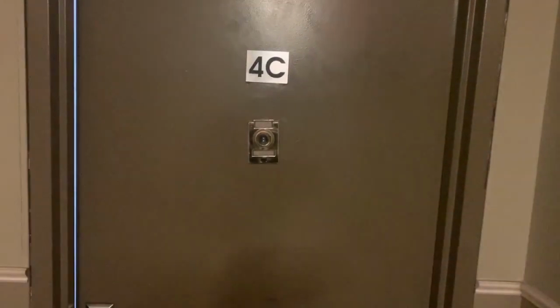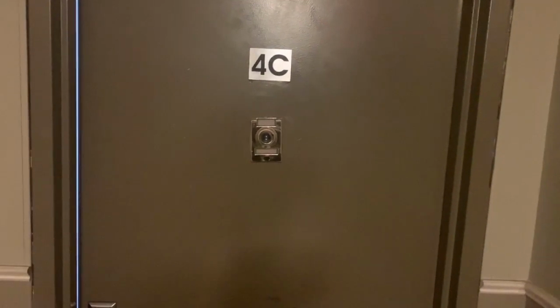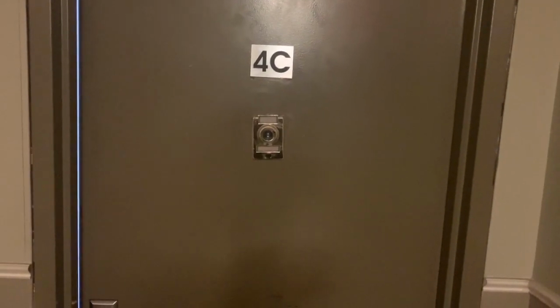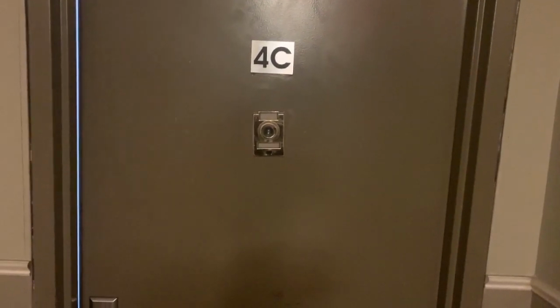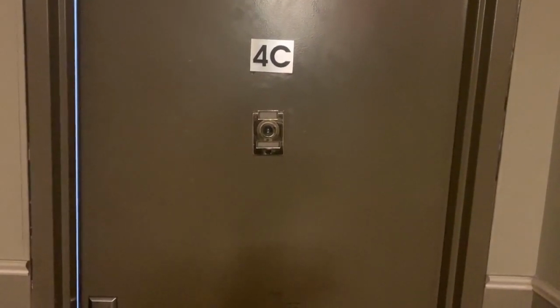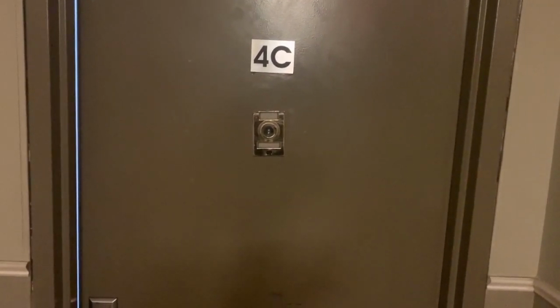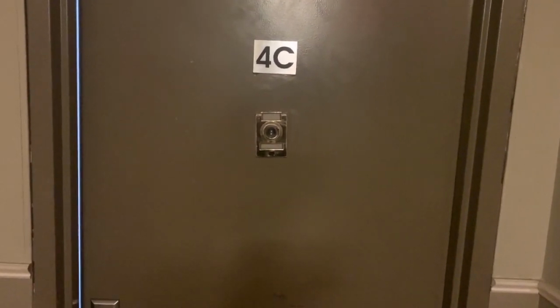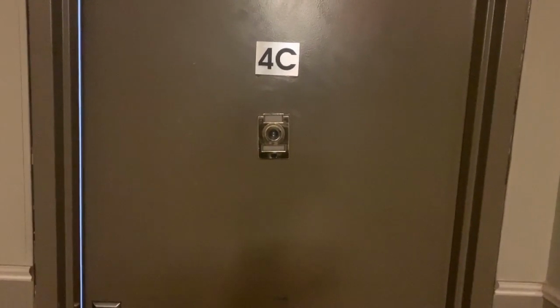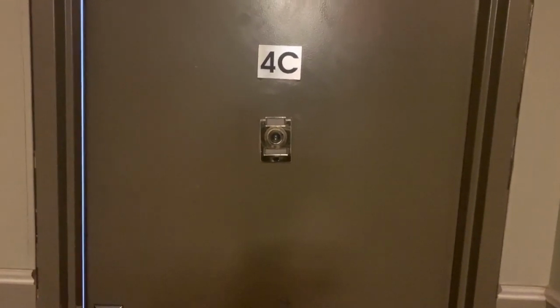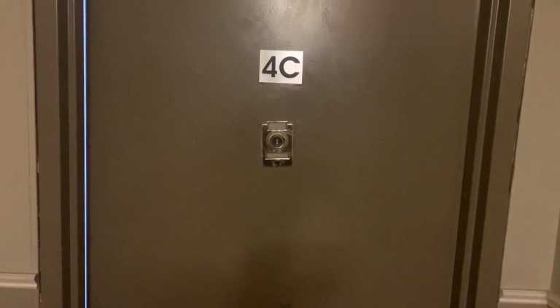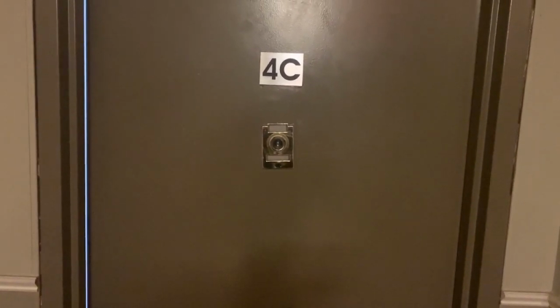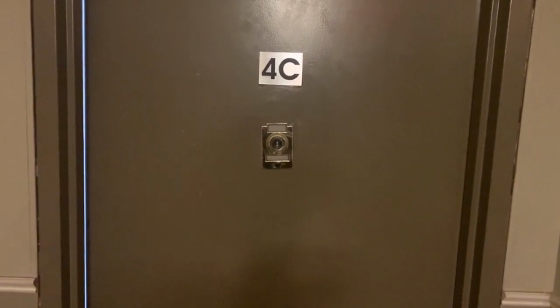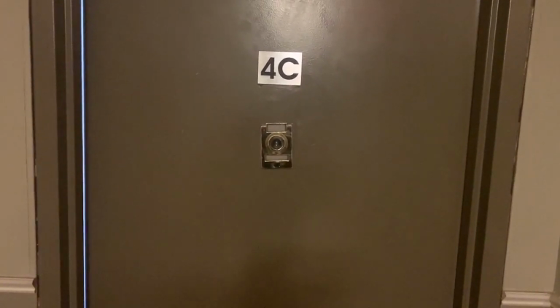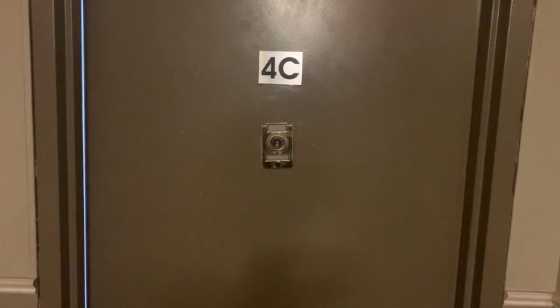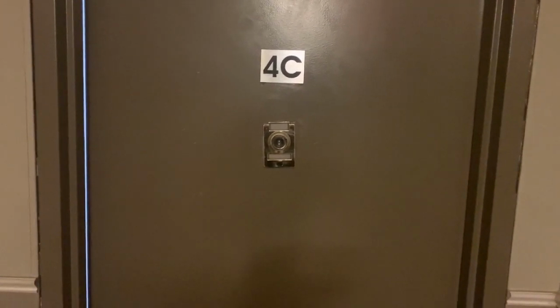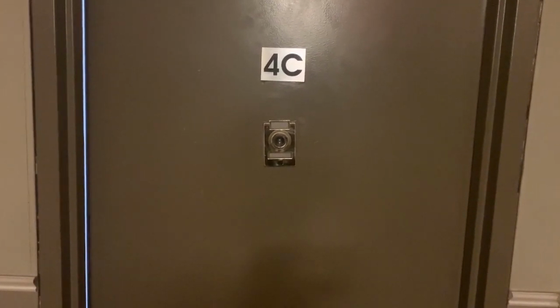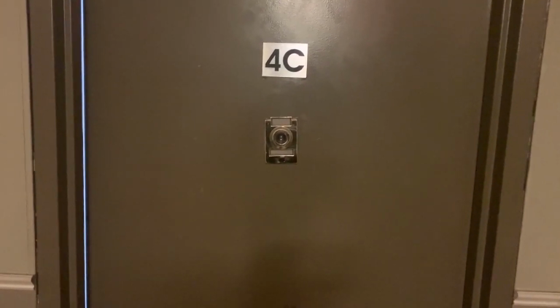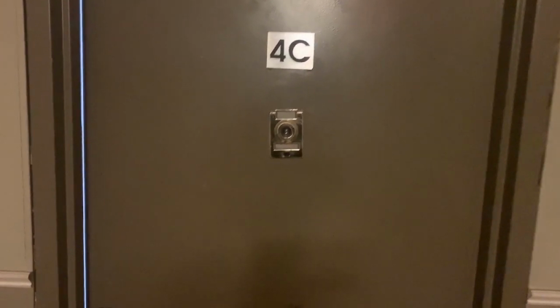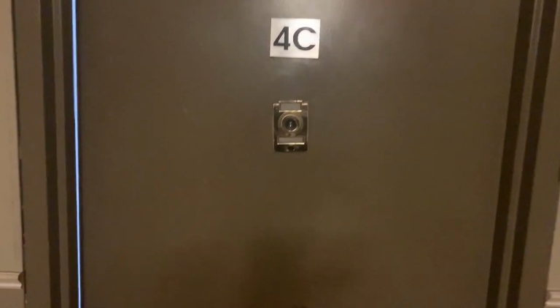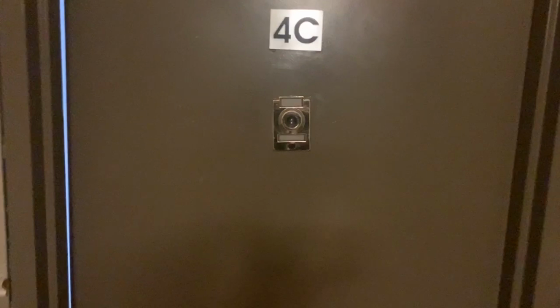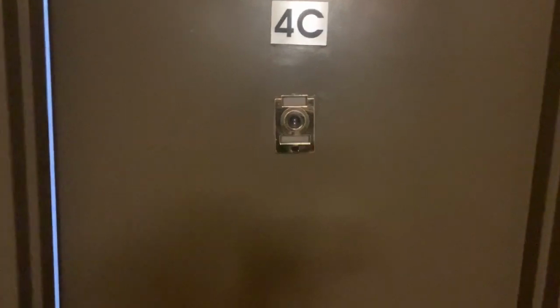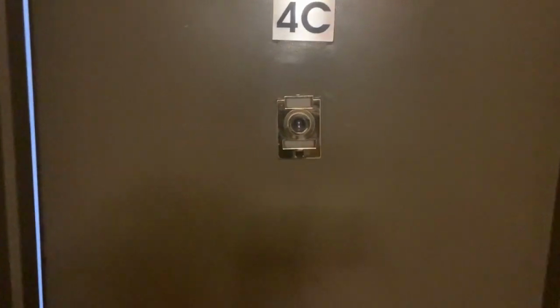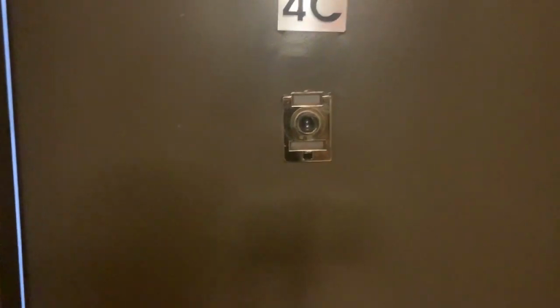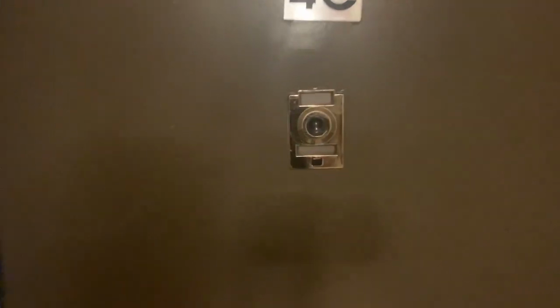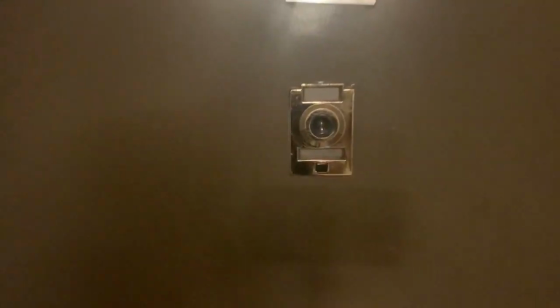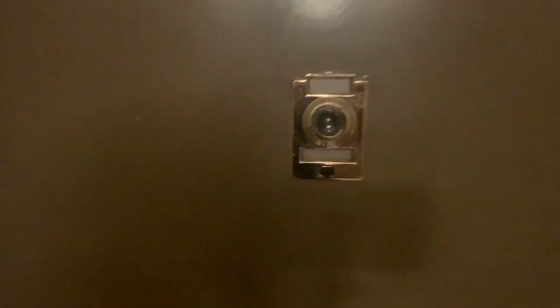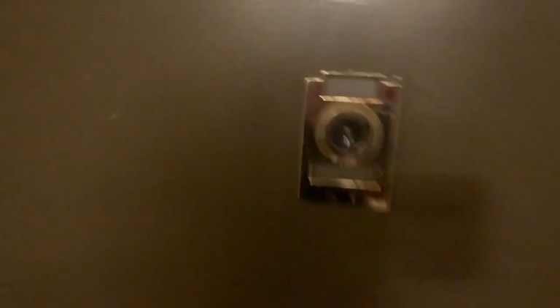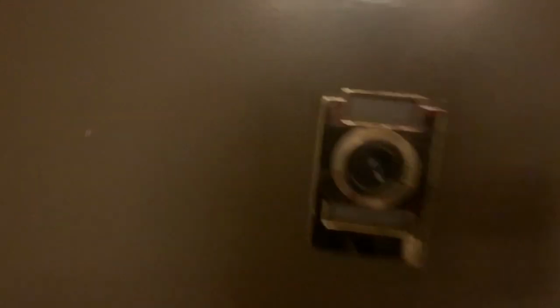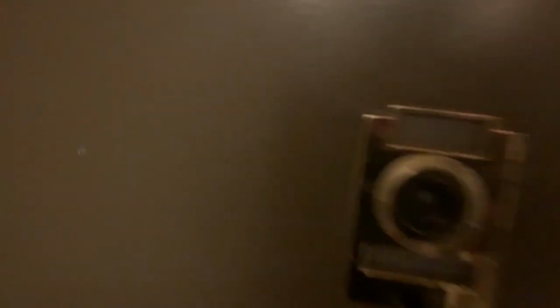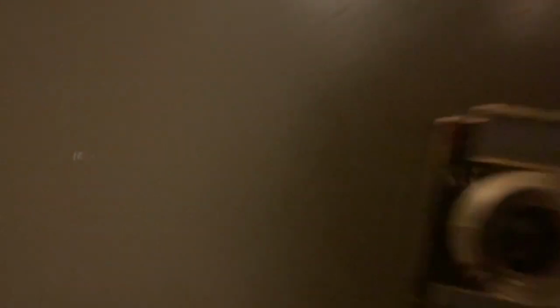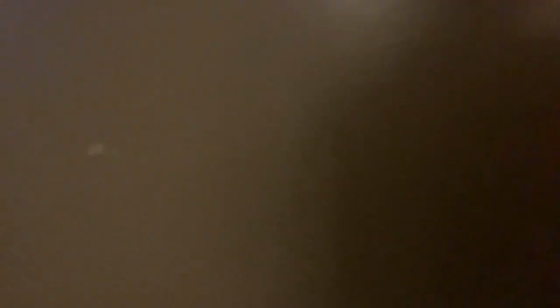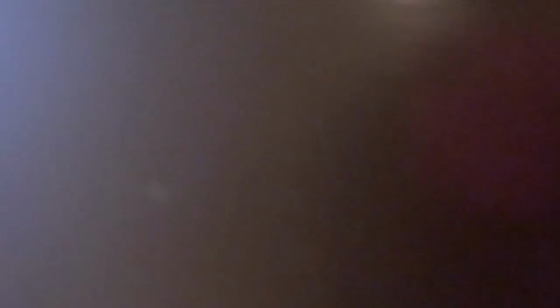Welcome to 2233 Caton Avenue, apartment 4C in Brooklyn, New York.